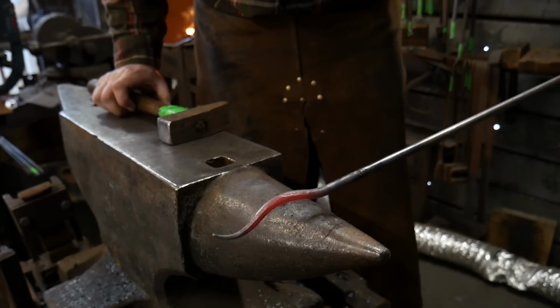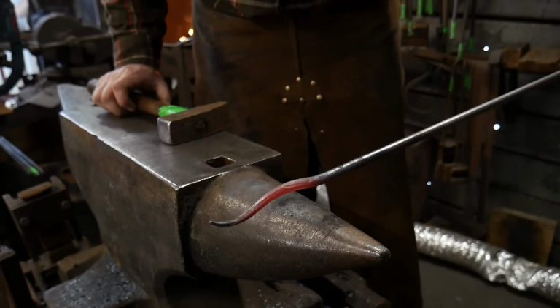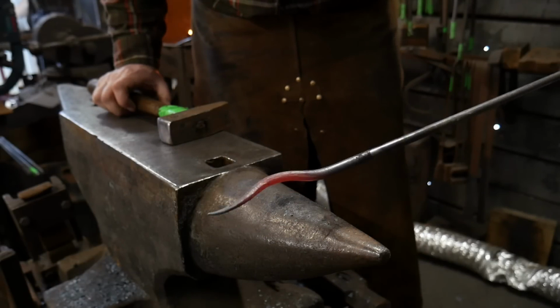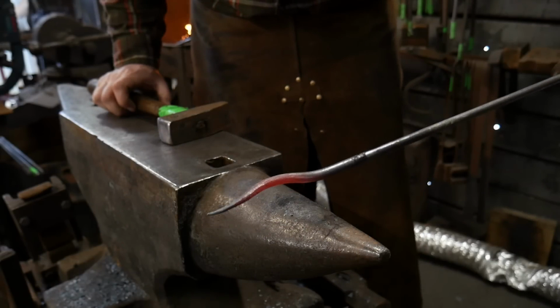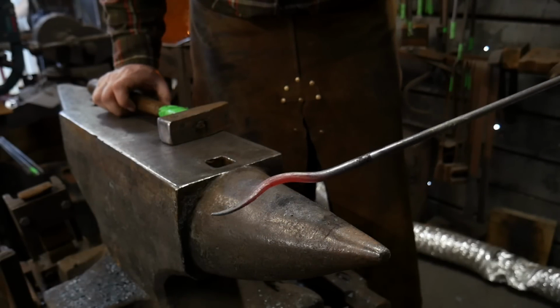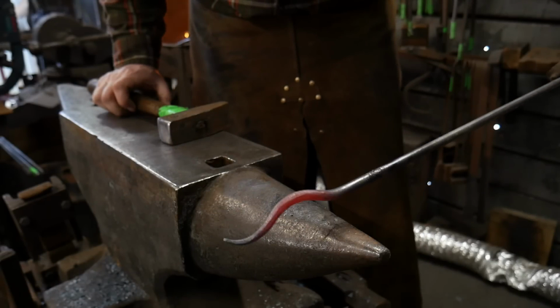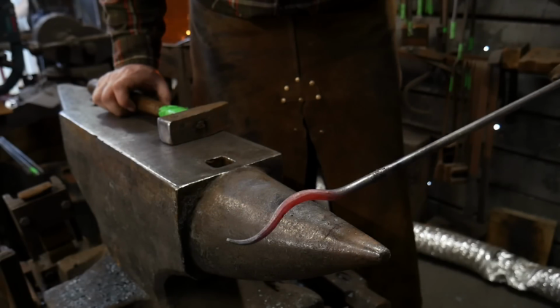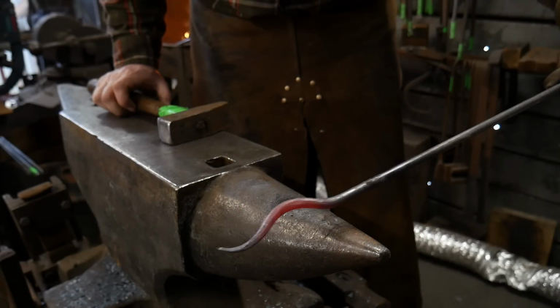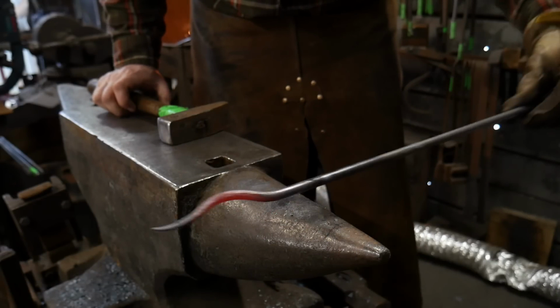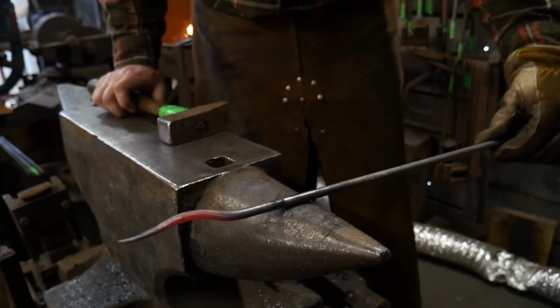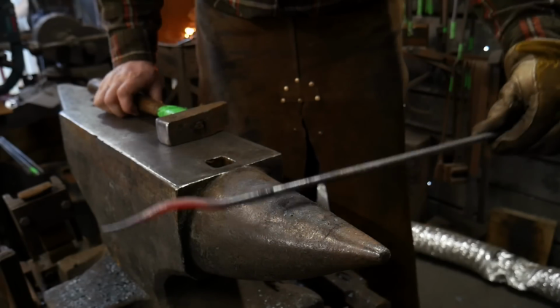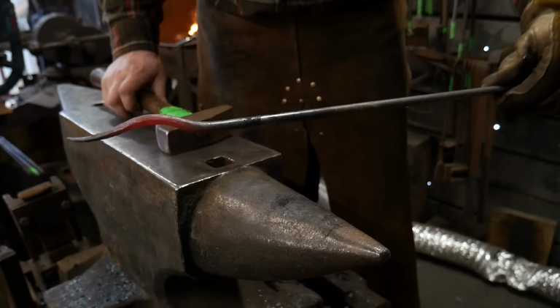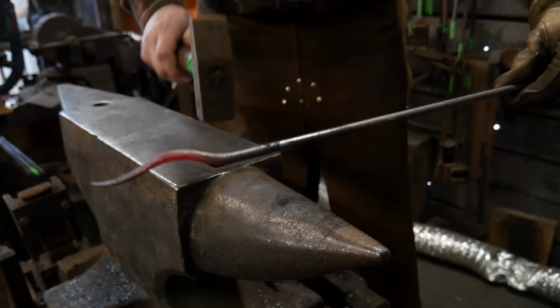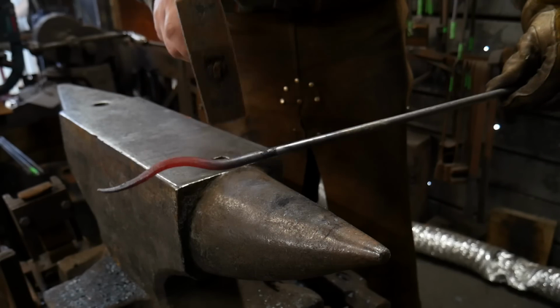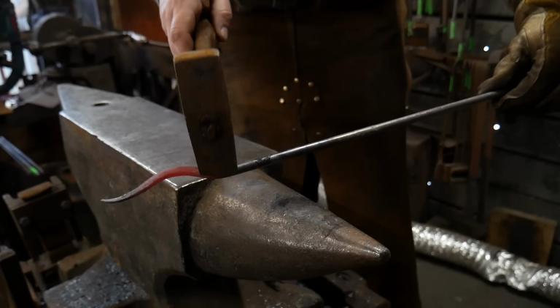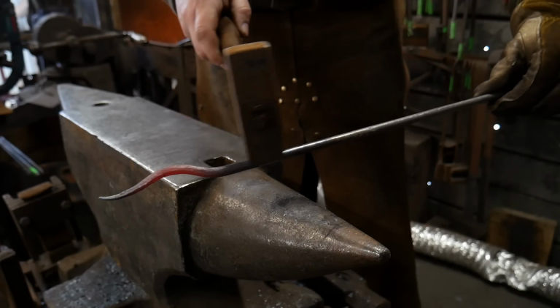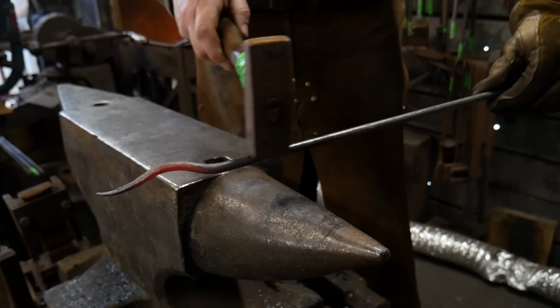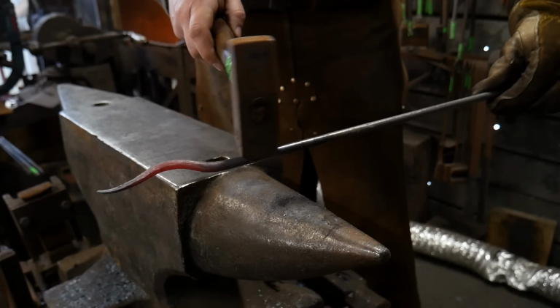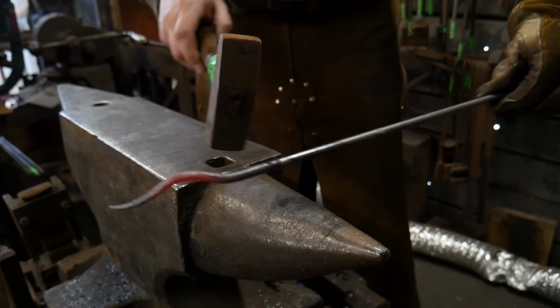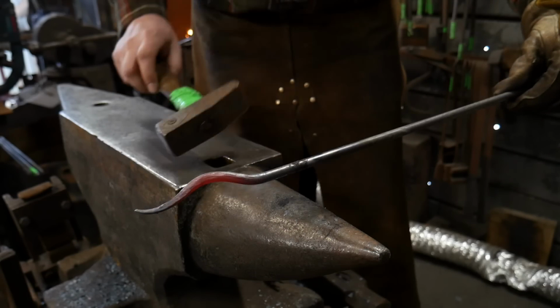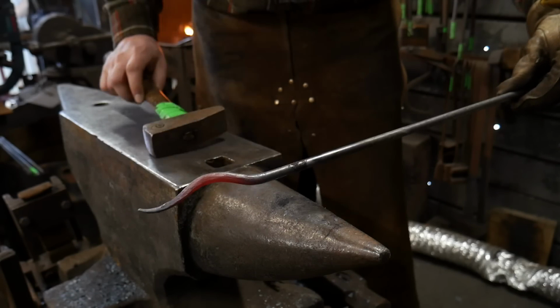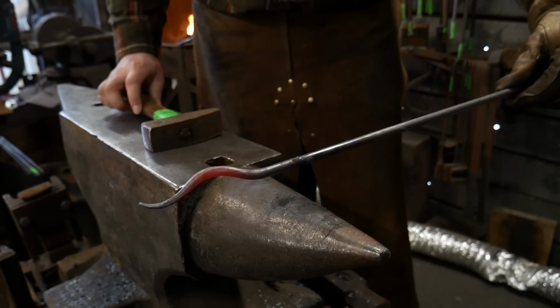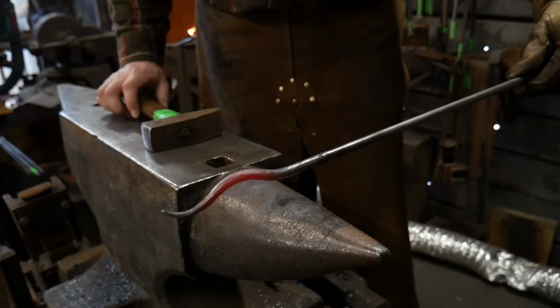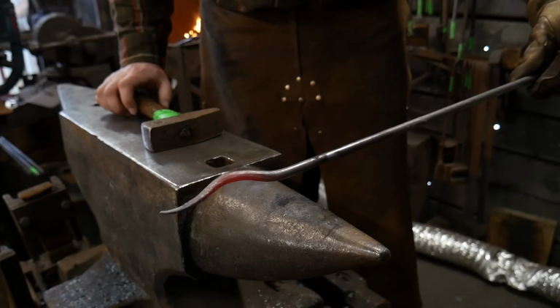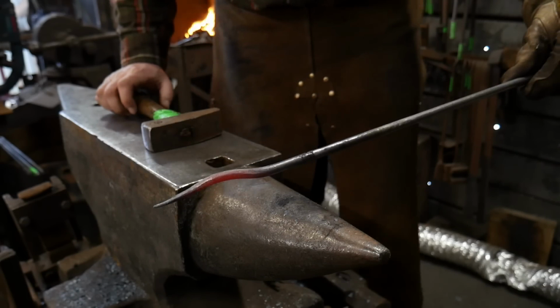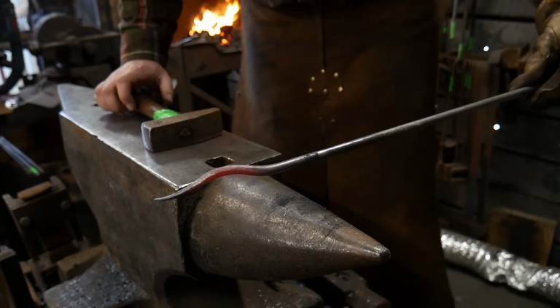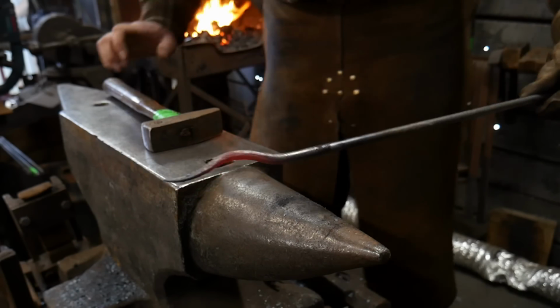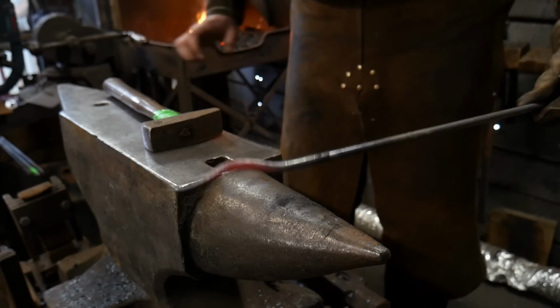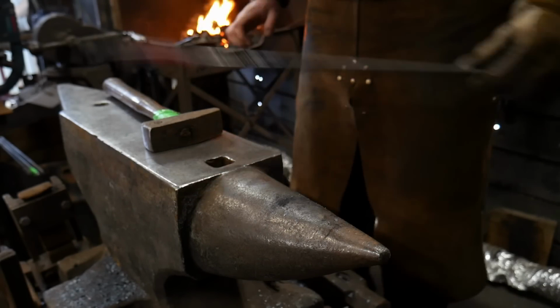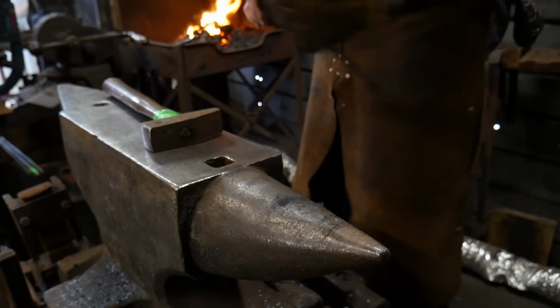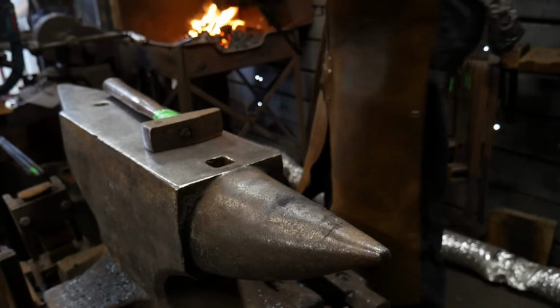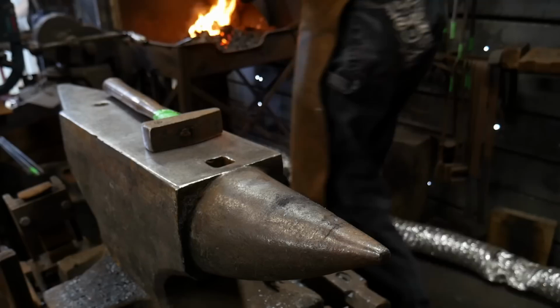So far this is what we have. If it's getting off to one side, we'll correct that by coming back to that bend and hitting it over the horn a little more. I'll heat back up a little bit further and we'll go on with this demonstration.